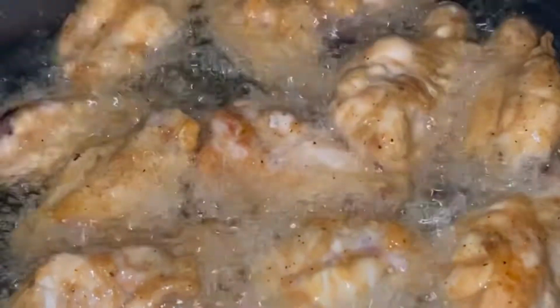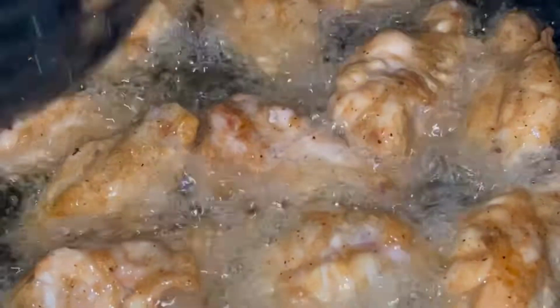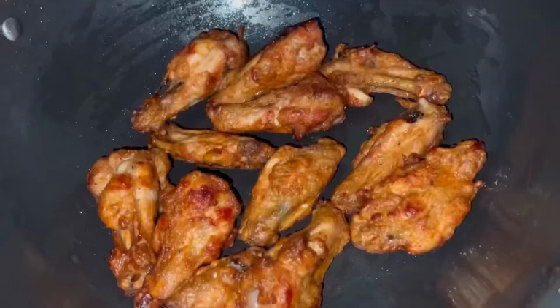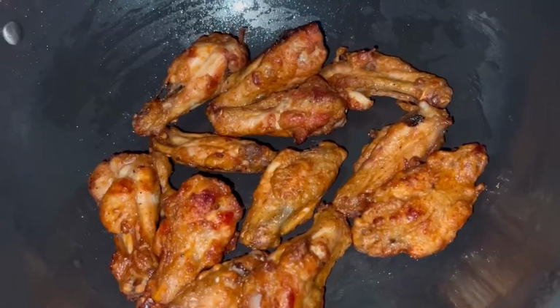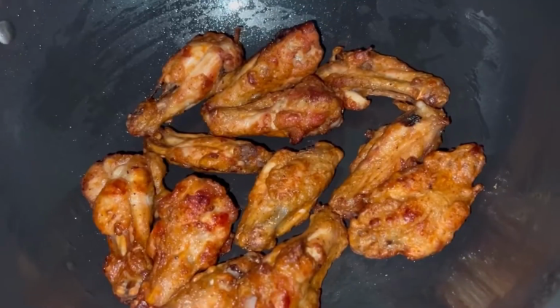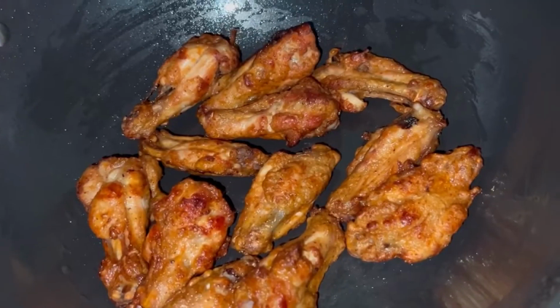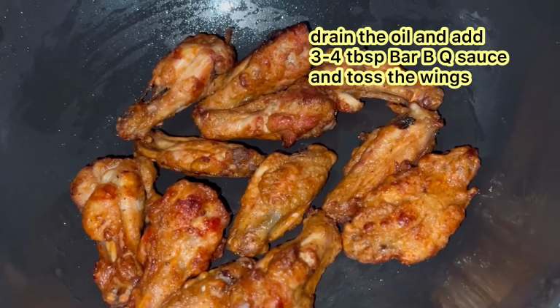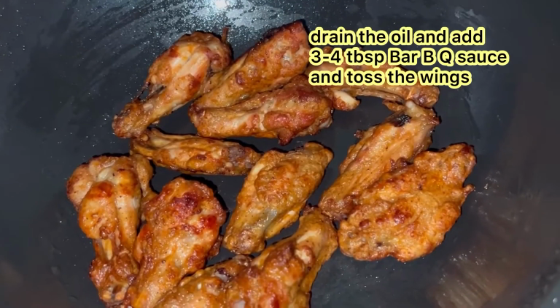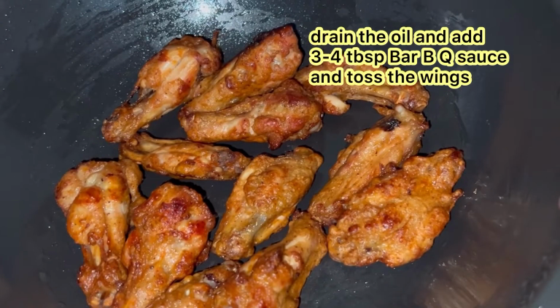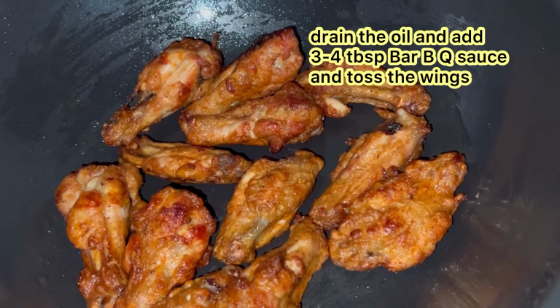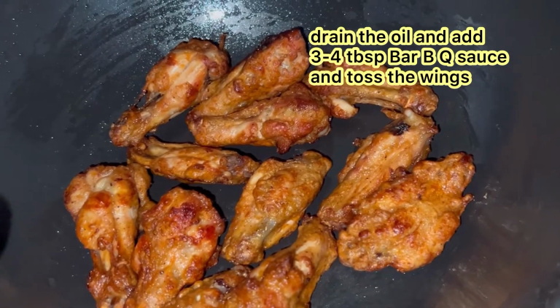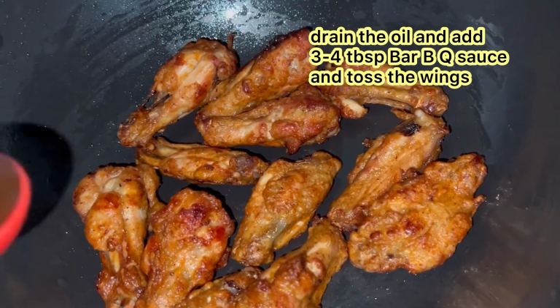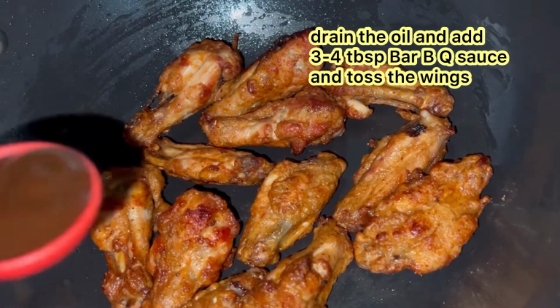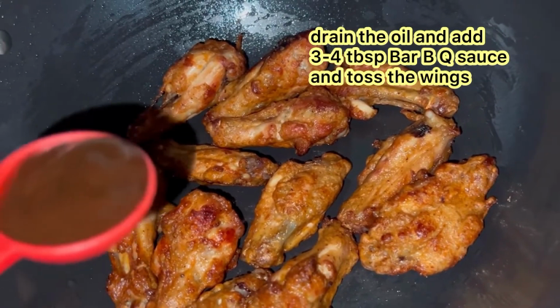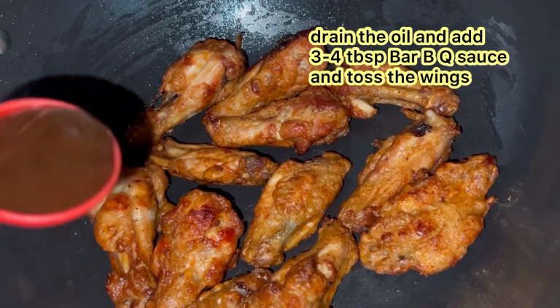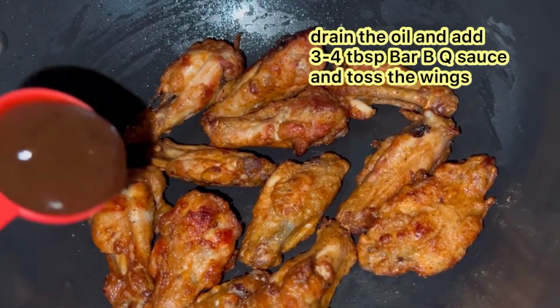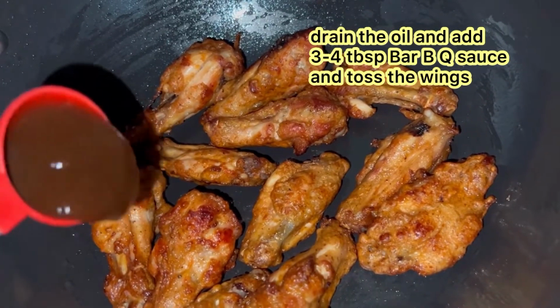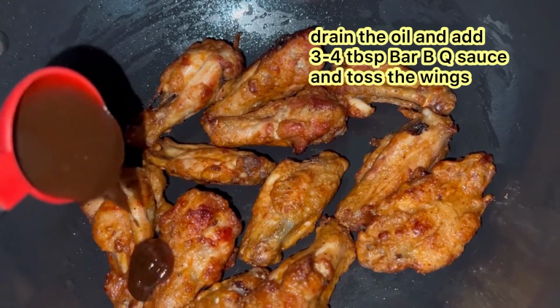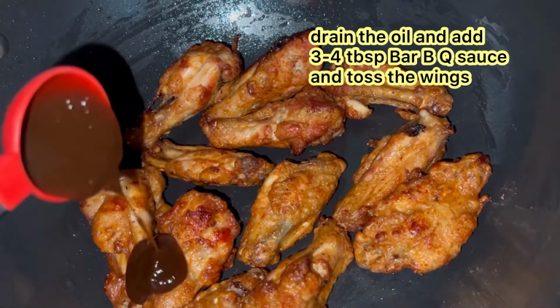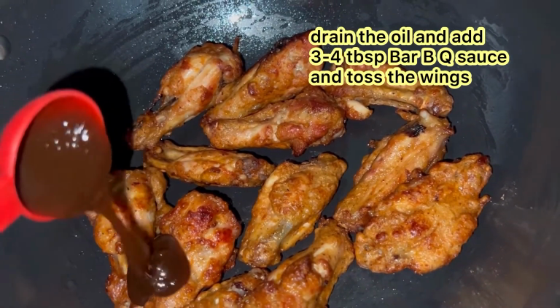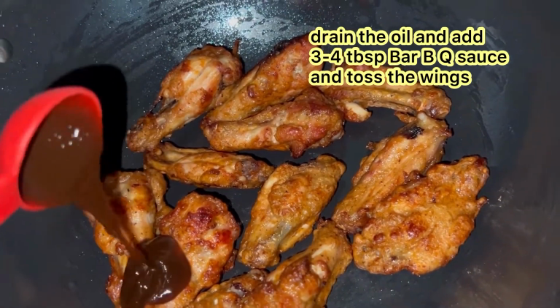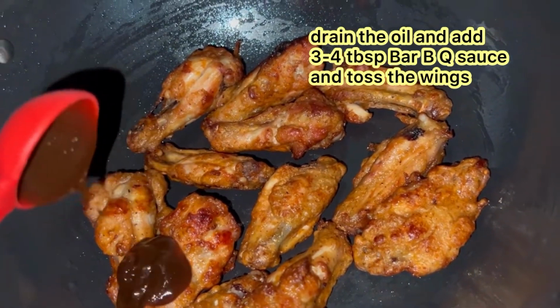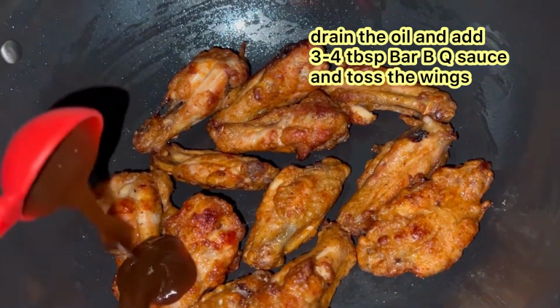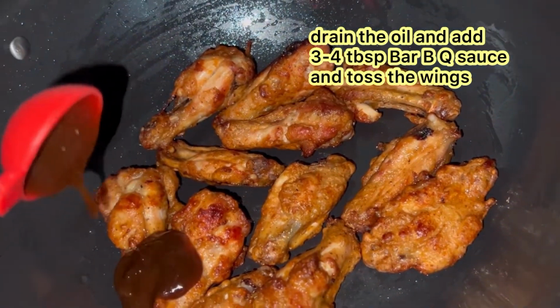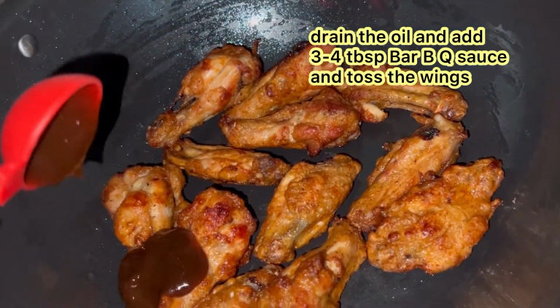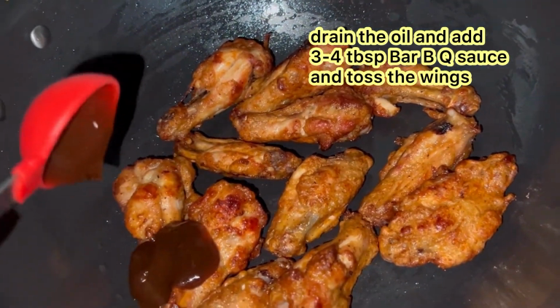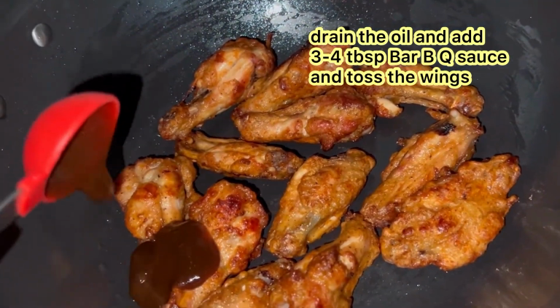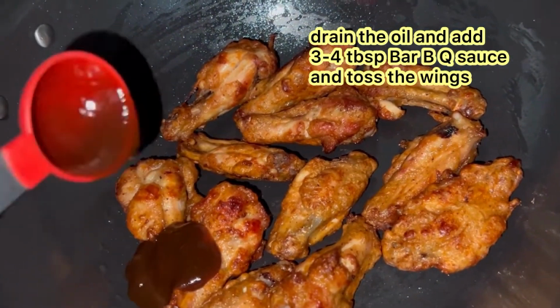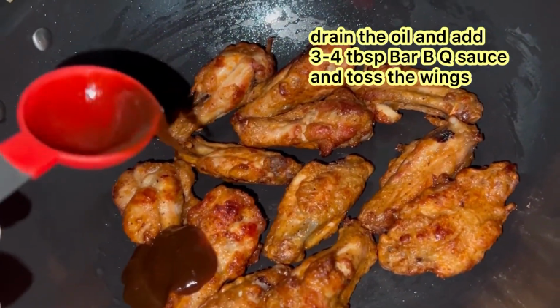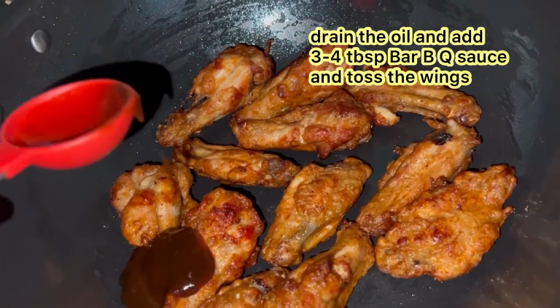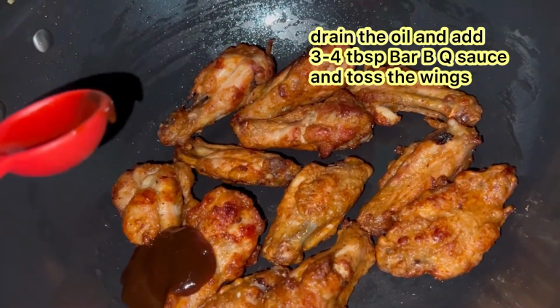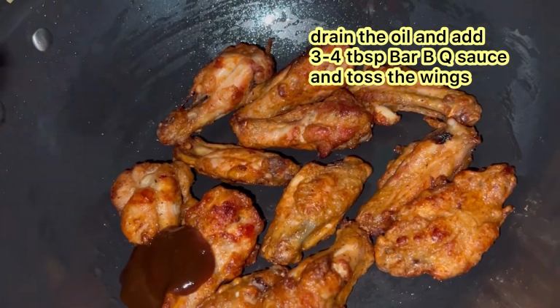After the wings are cooked, drain the oil and add 3 to 4 tablespoons of barbecue sauce and toss it well.